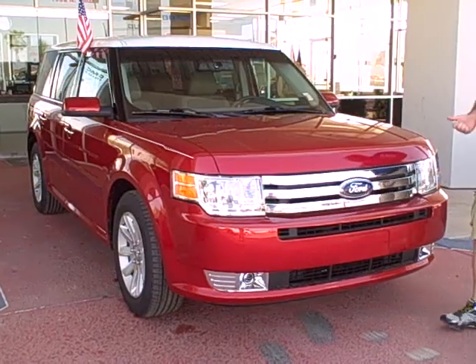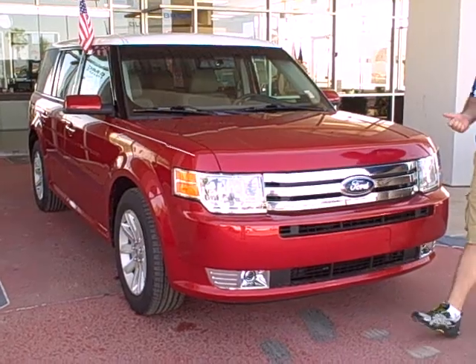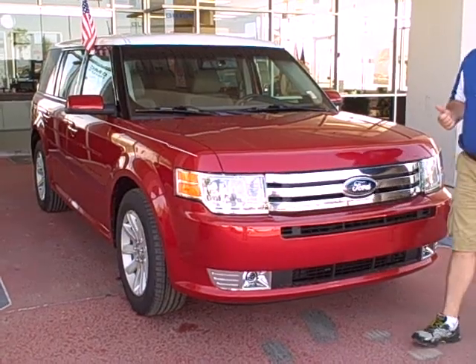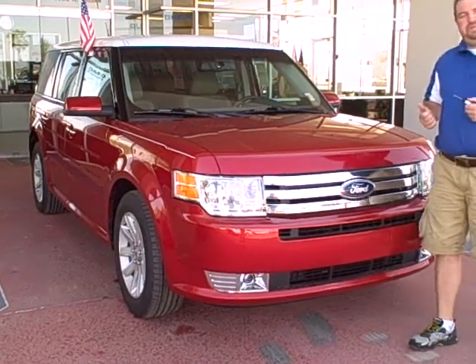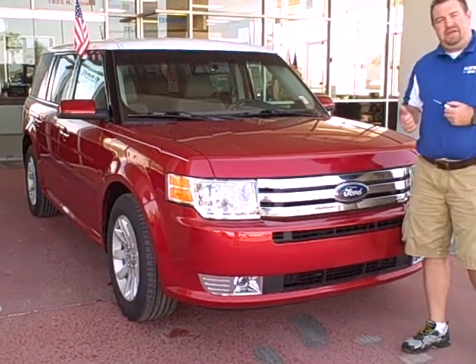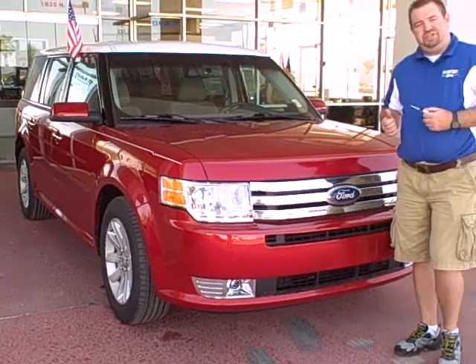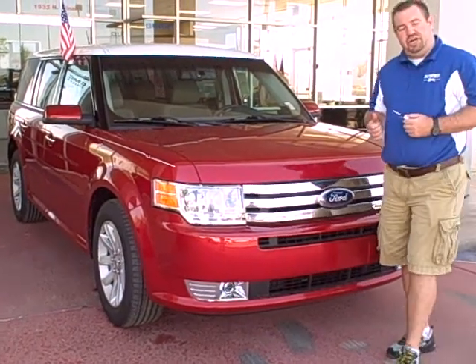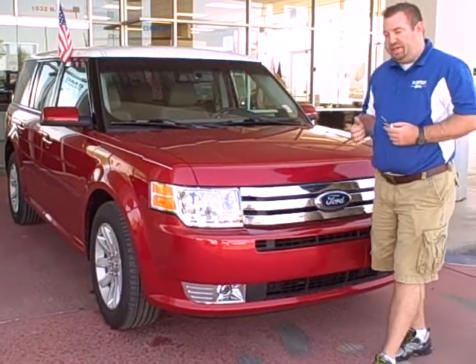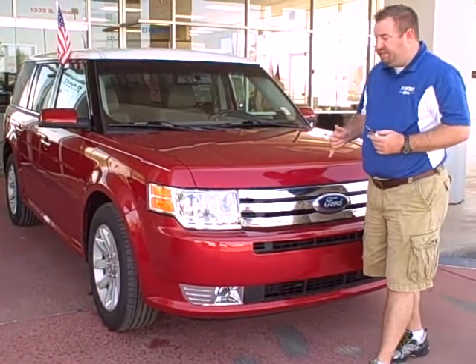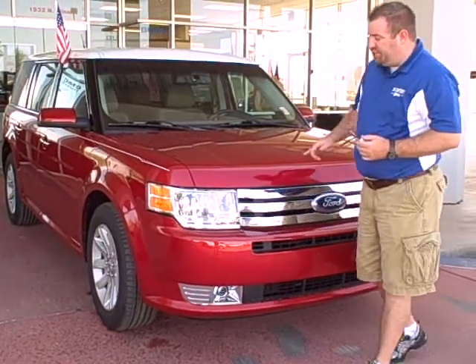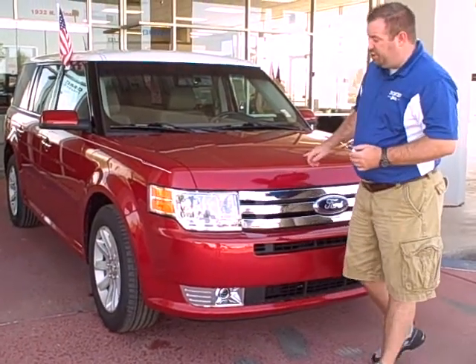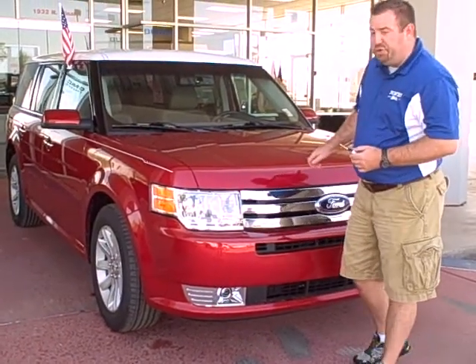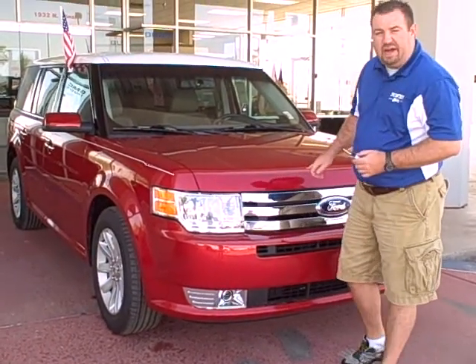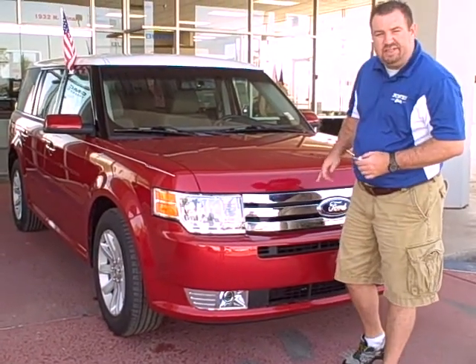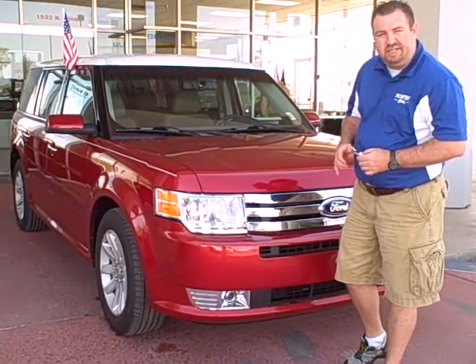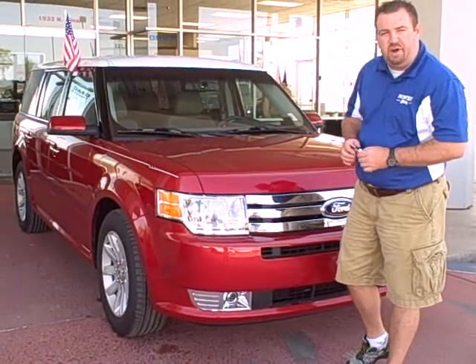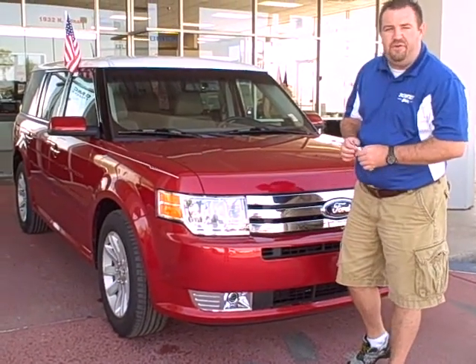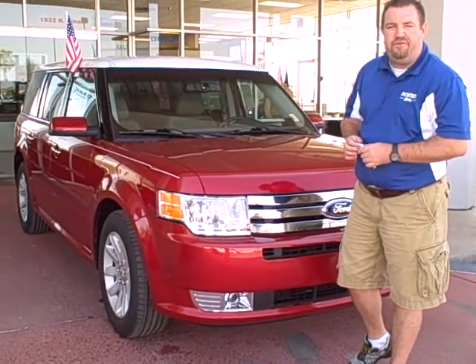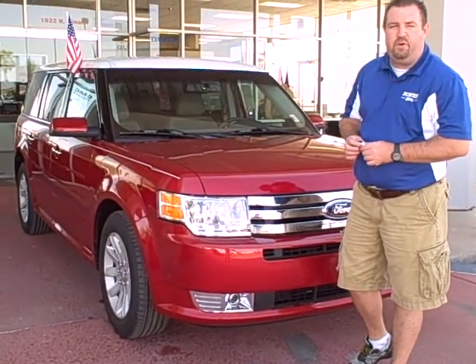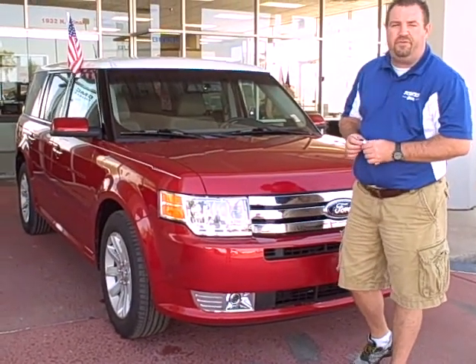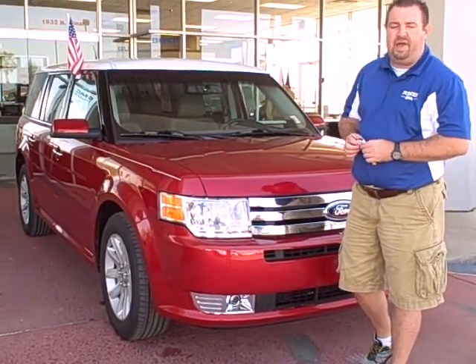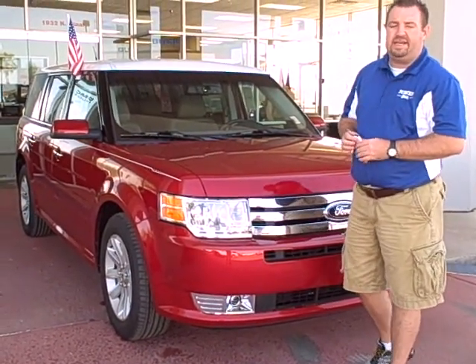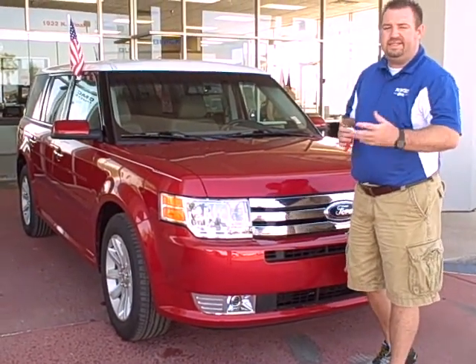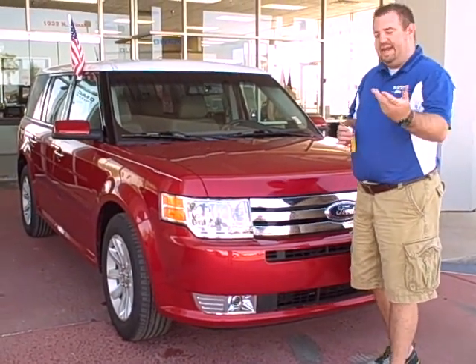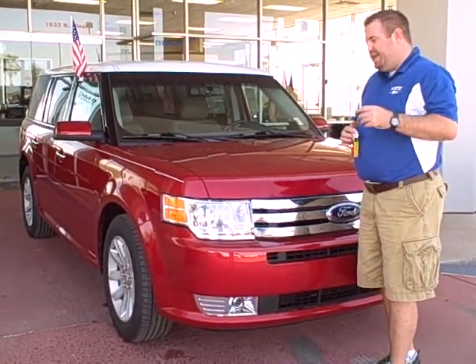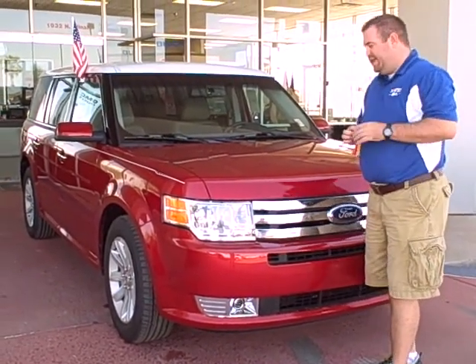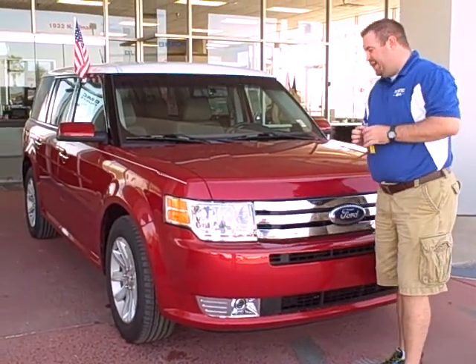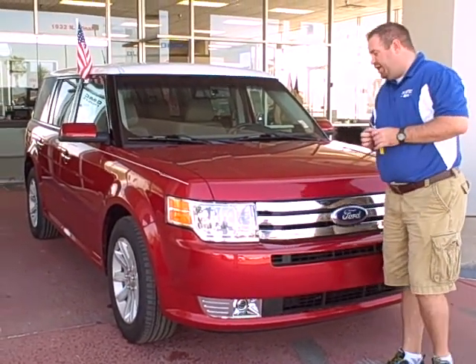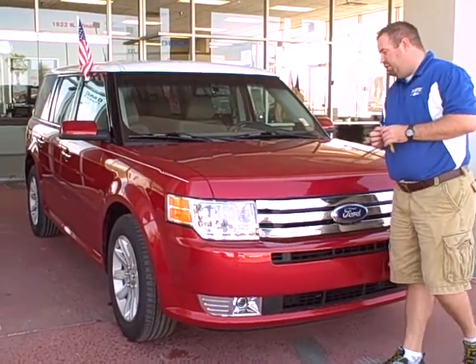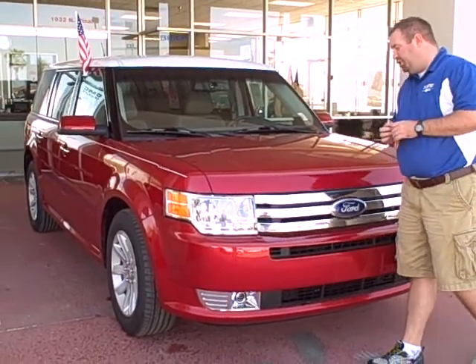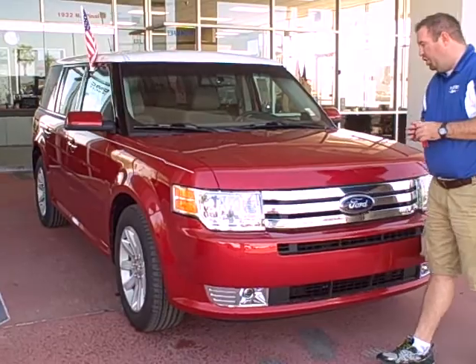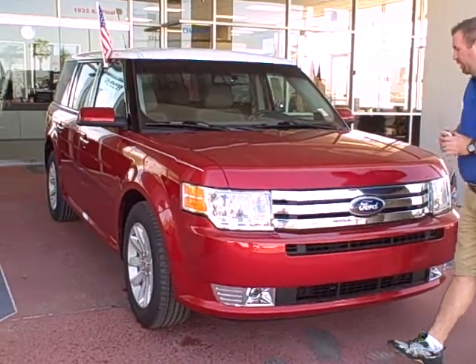Hi, my name is Ben Sheridan and this is the 2012 Ford Flex — let's get a closer look.